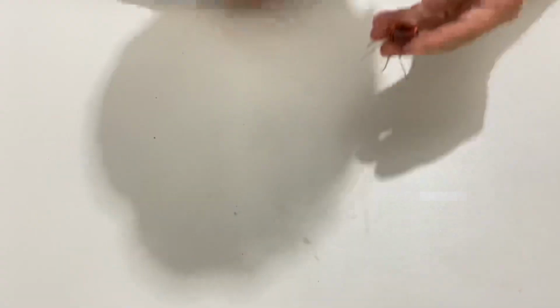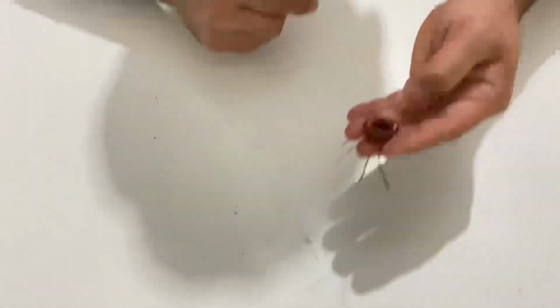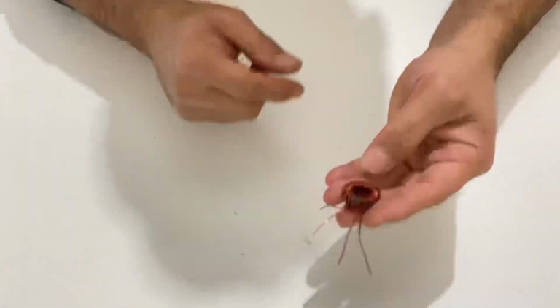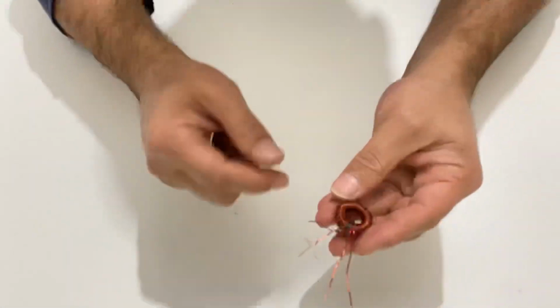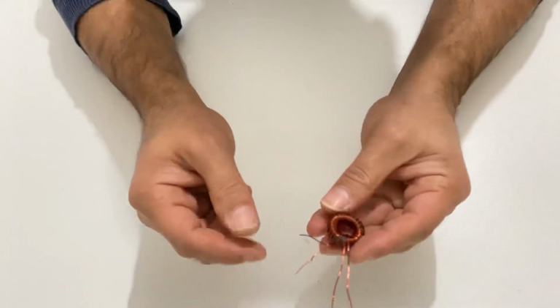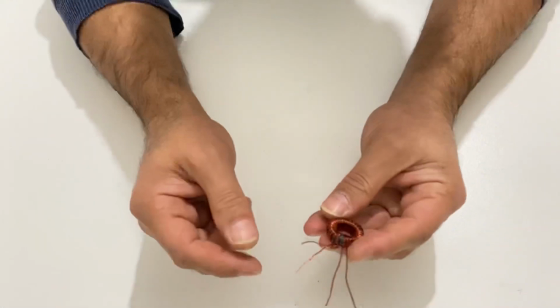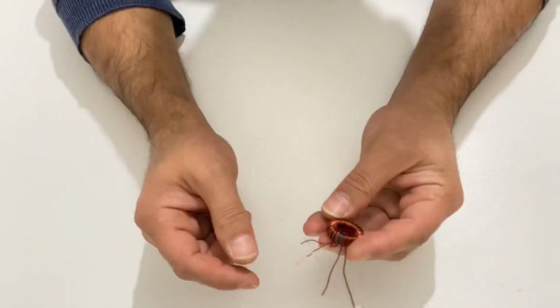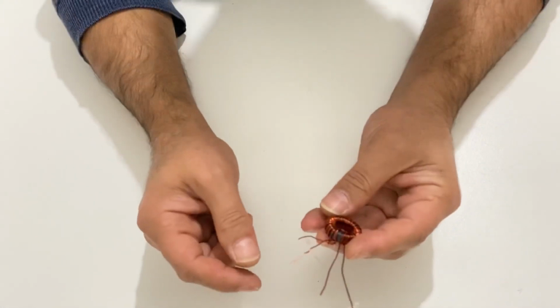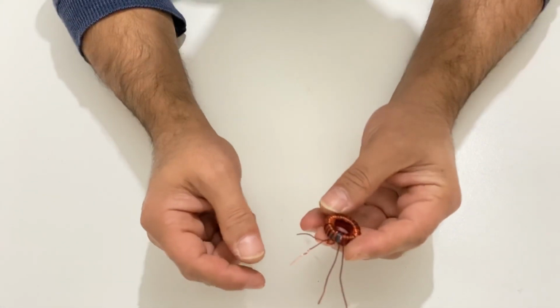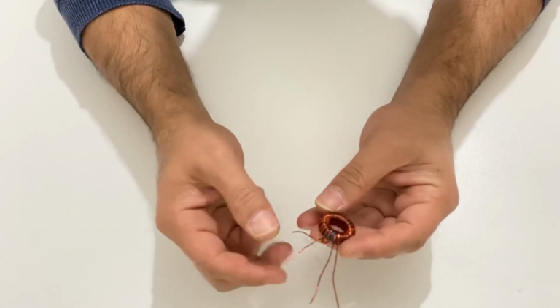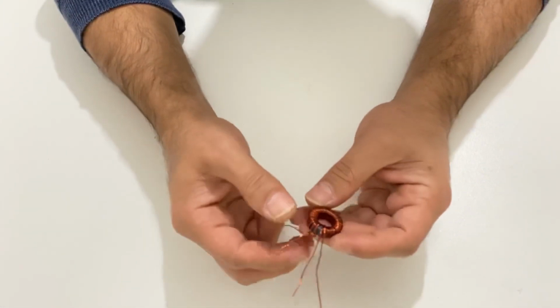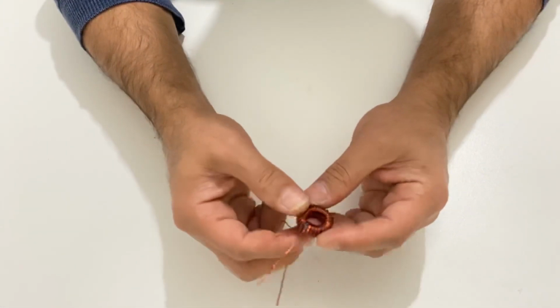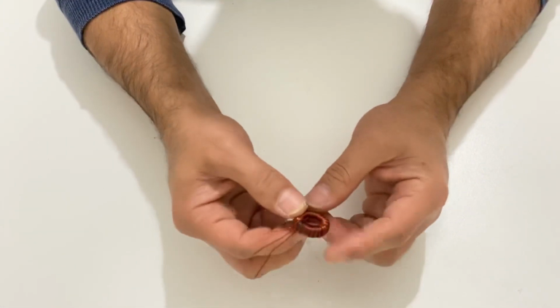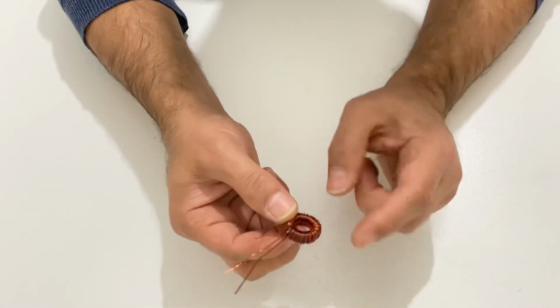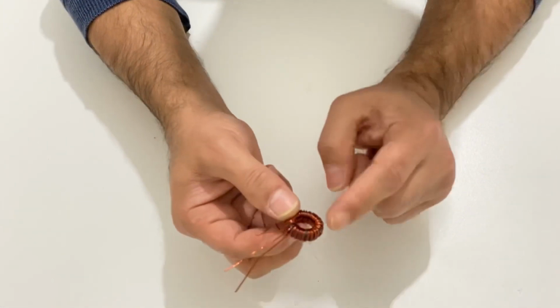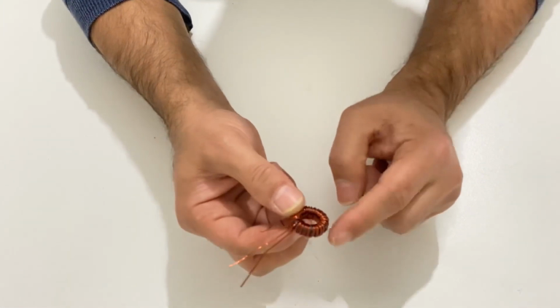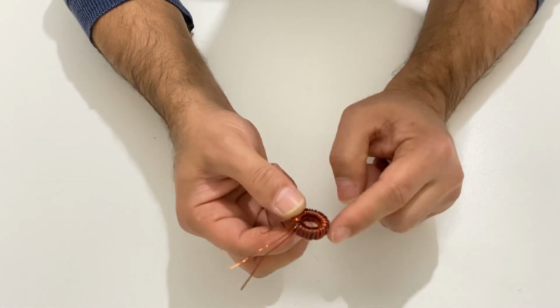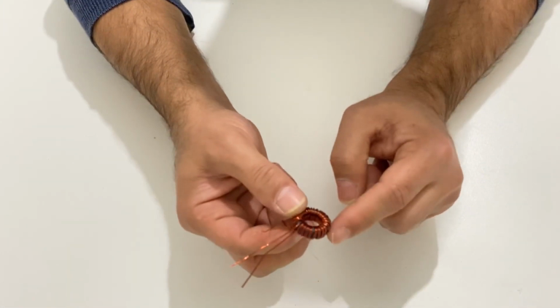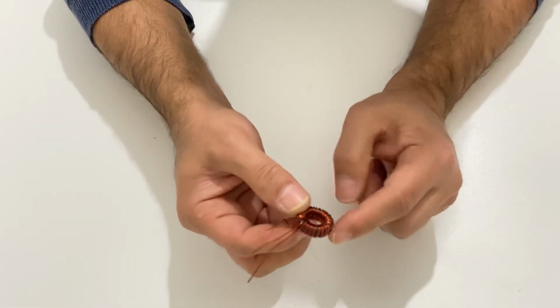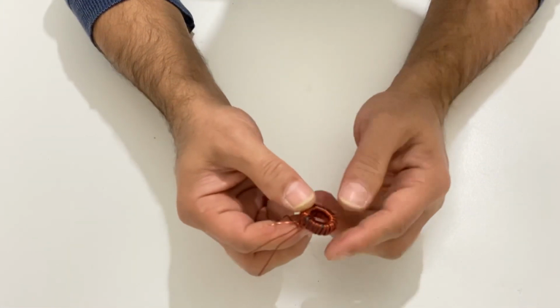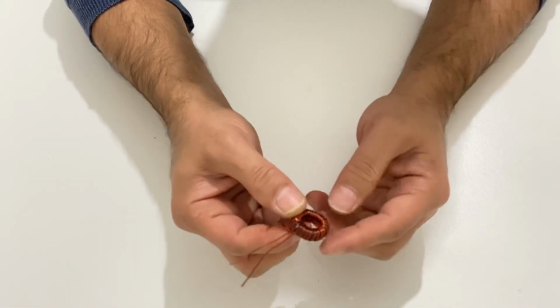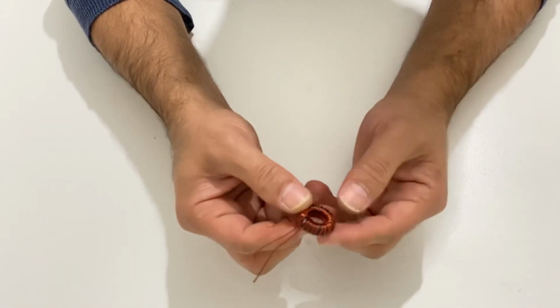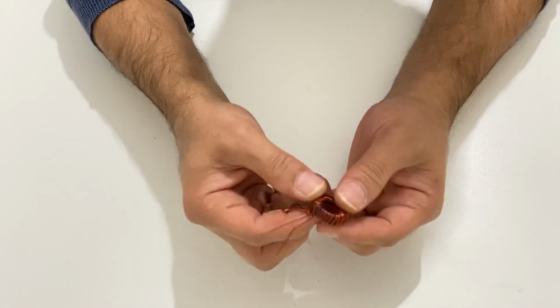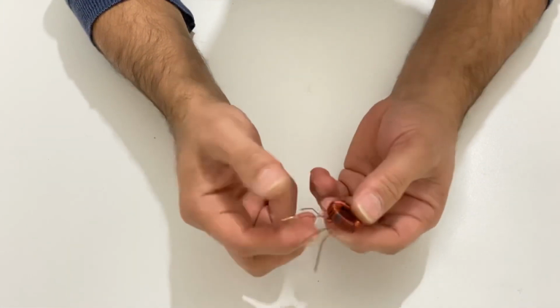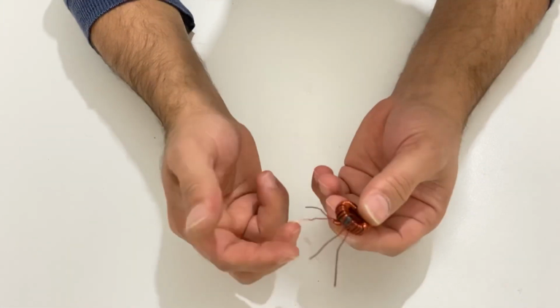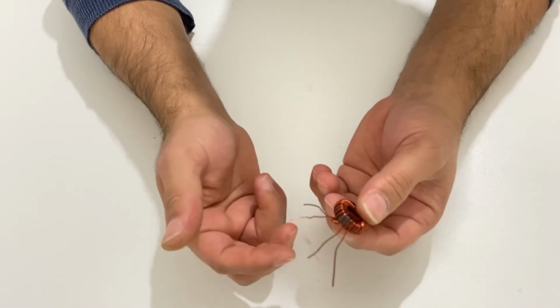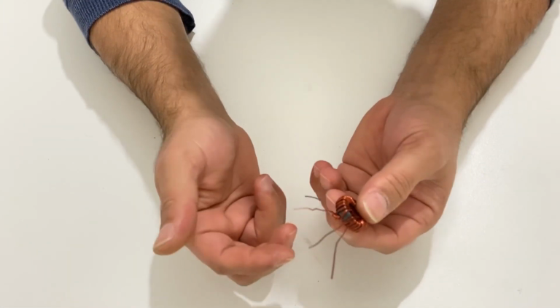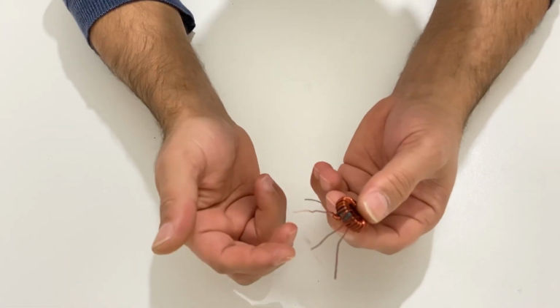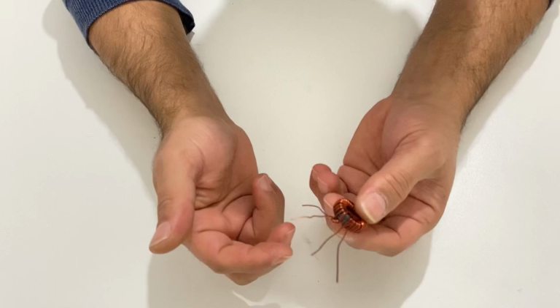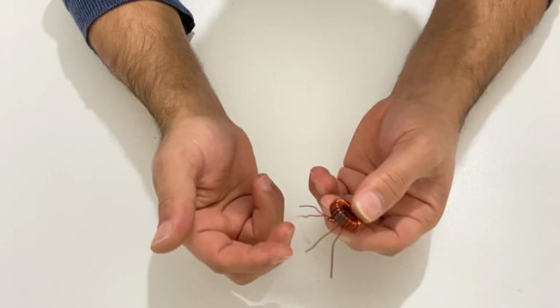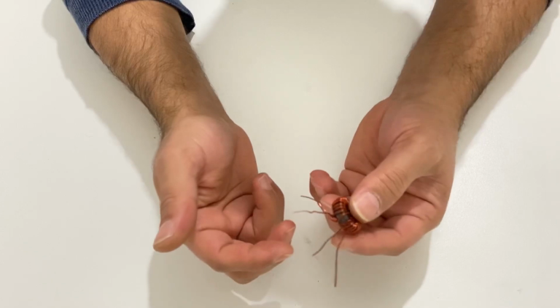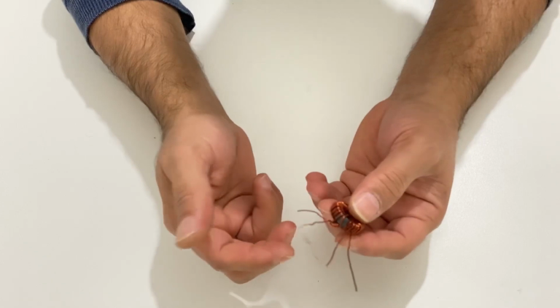Okay my friends, we finished our winding. It's about 25 turns. 25 turns will be enough.